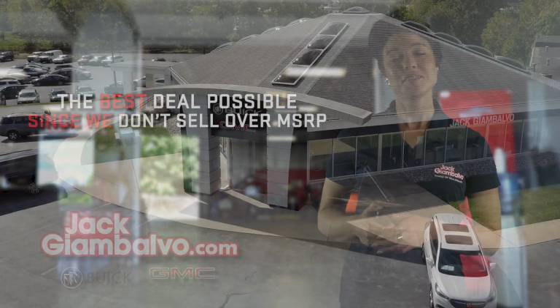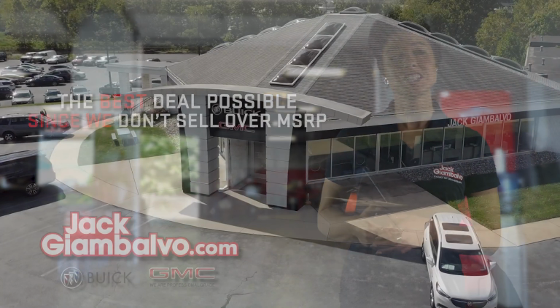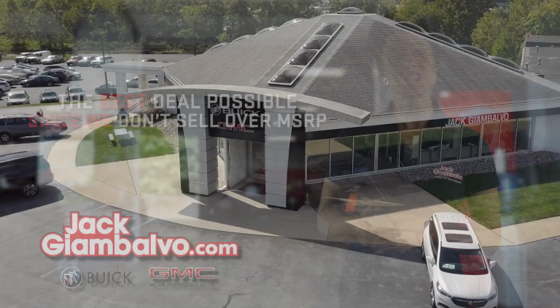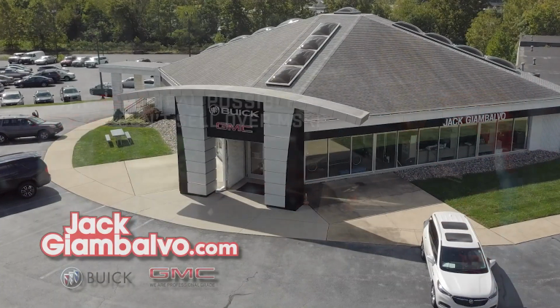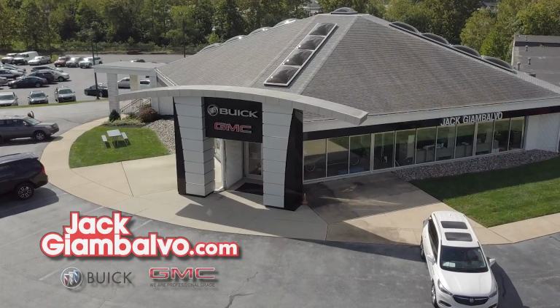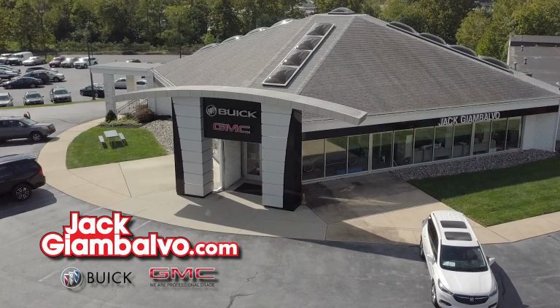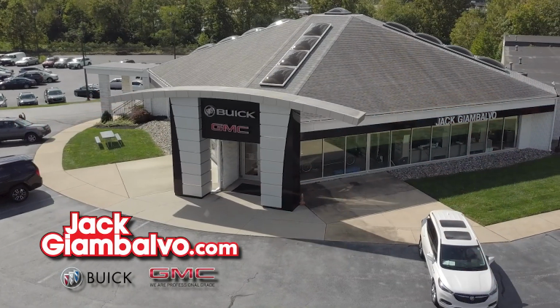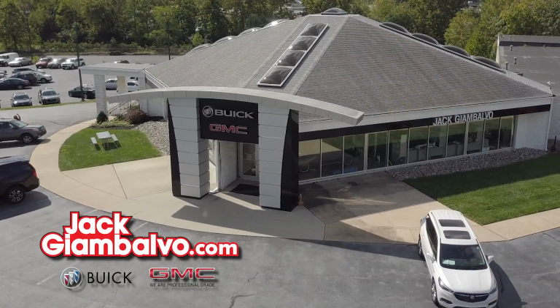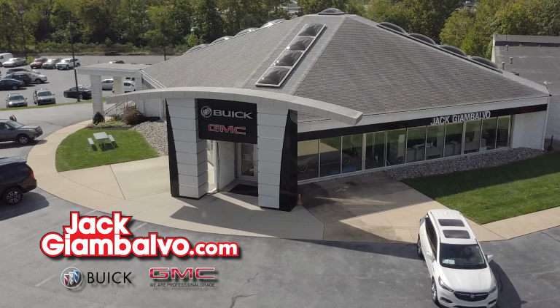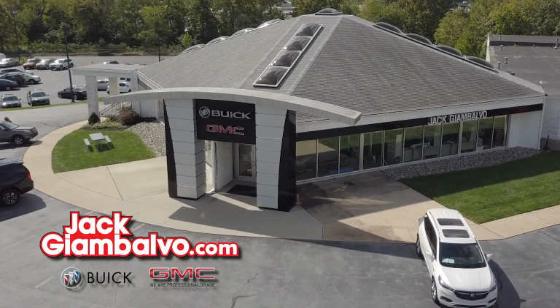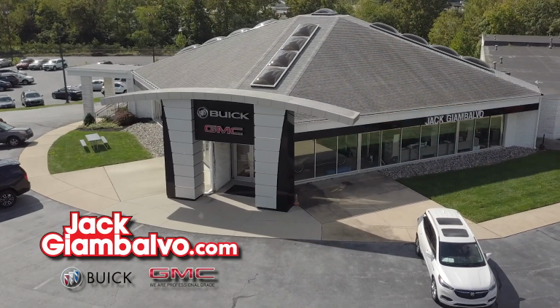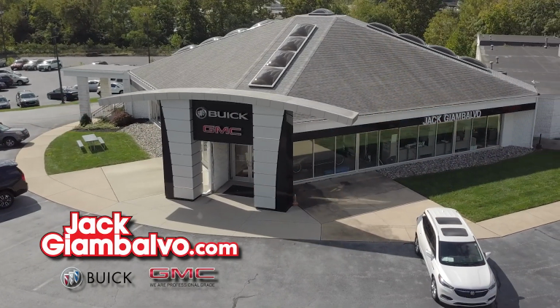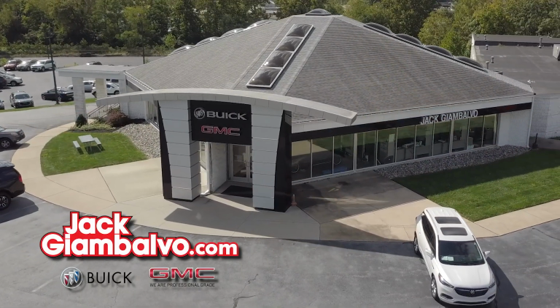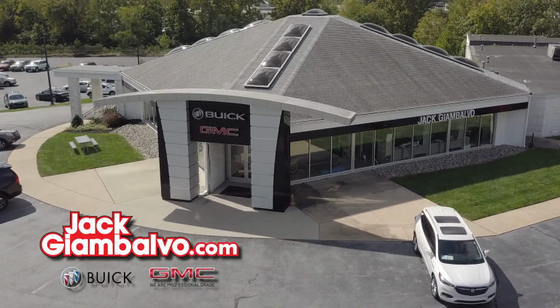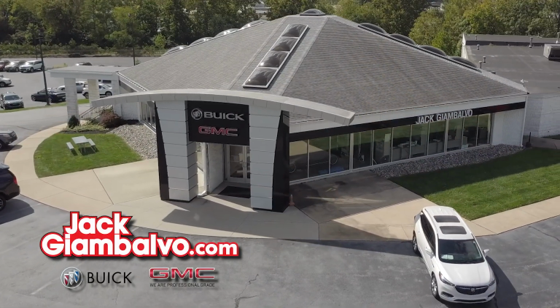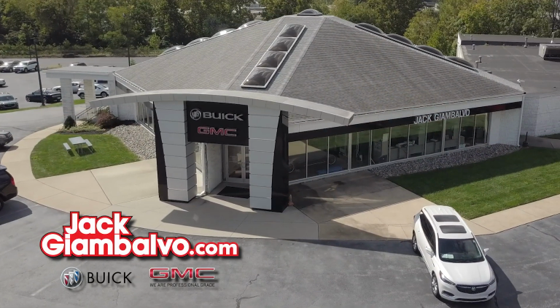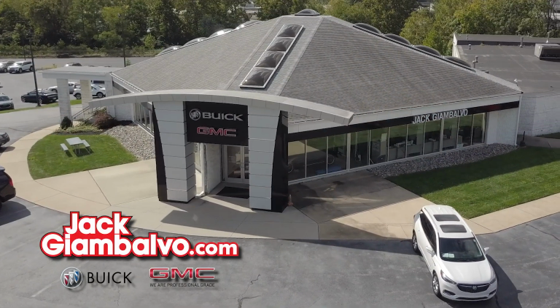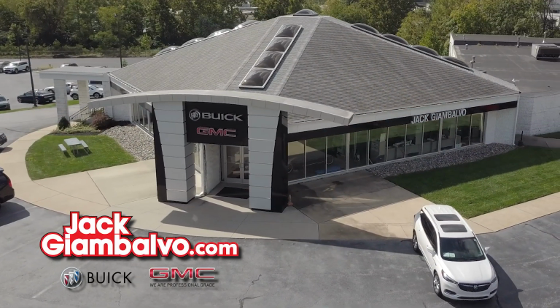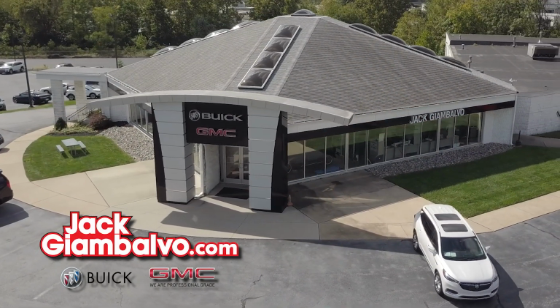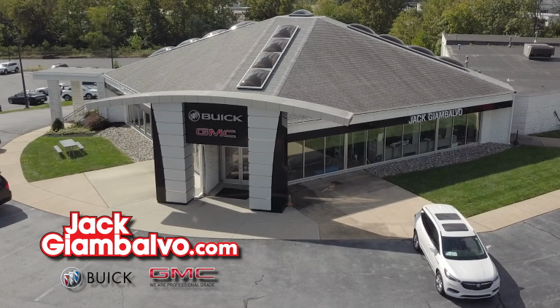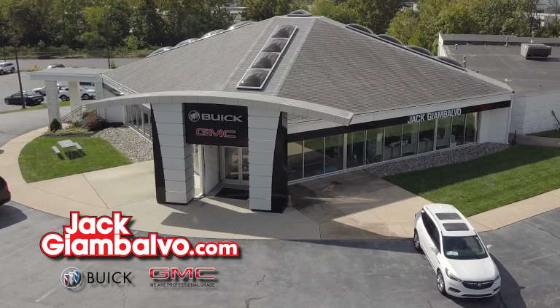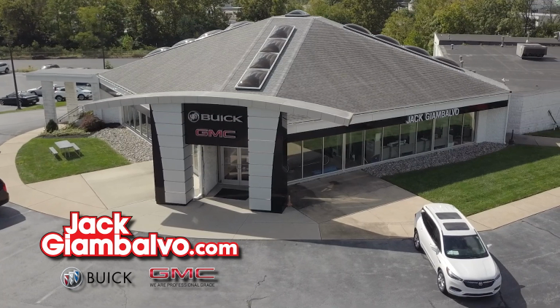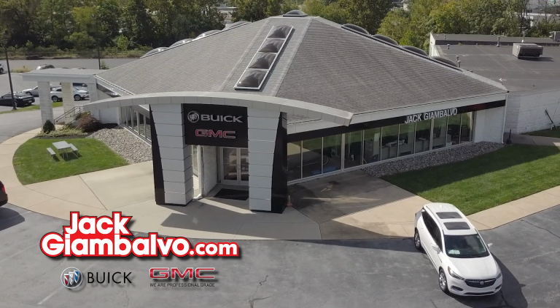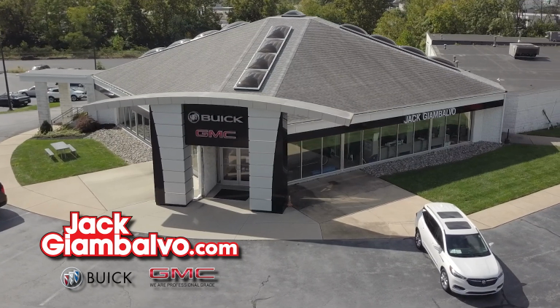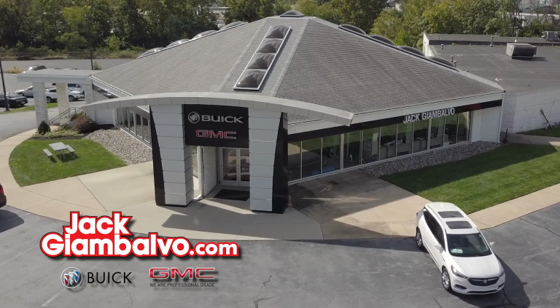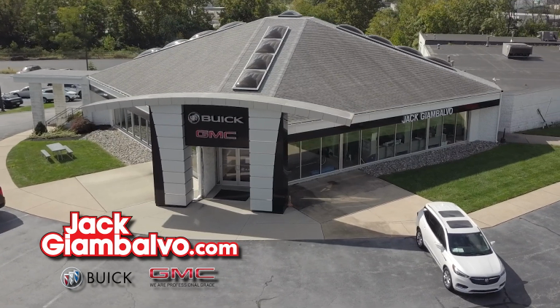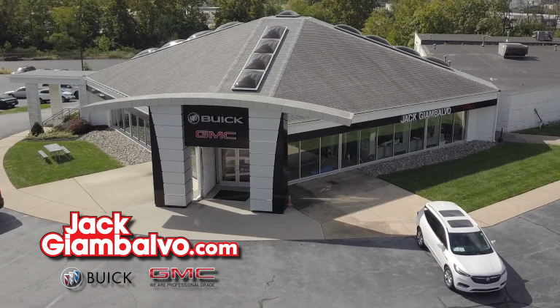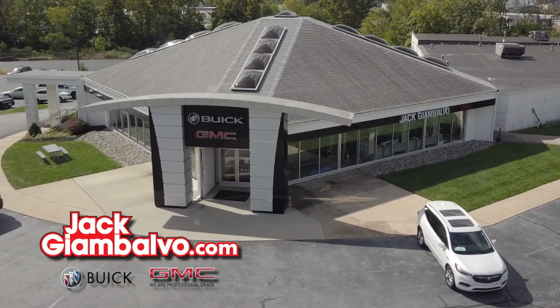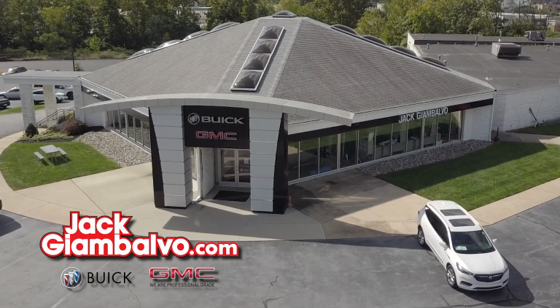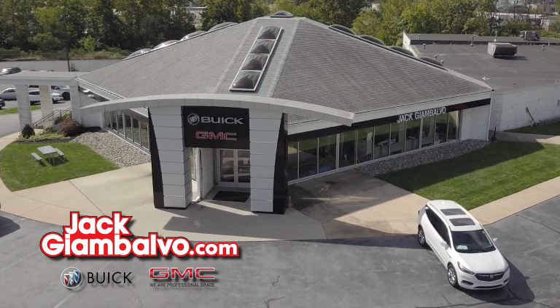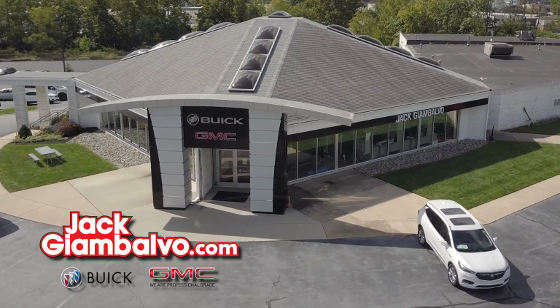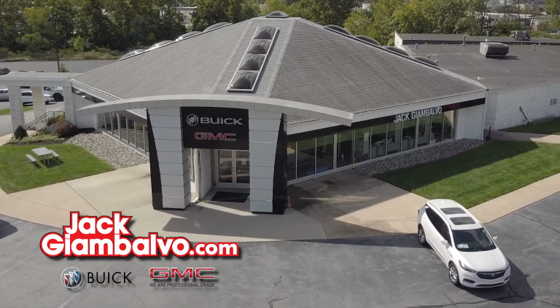Visit jackgmvolvo.com to see our great inventory, or stop by for a test drive today.